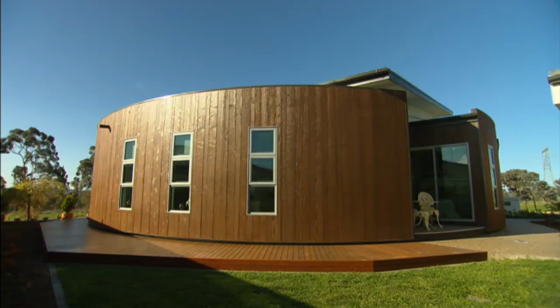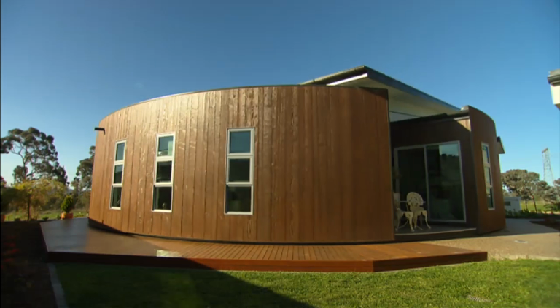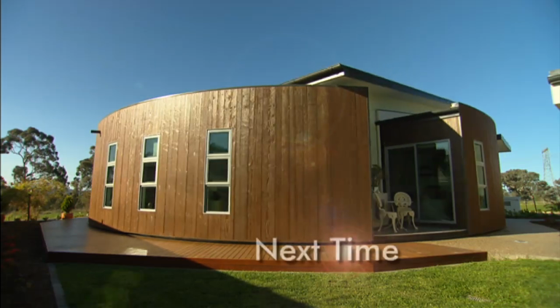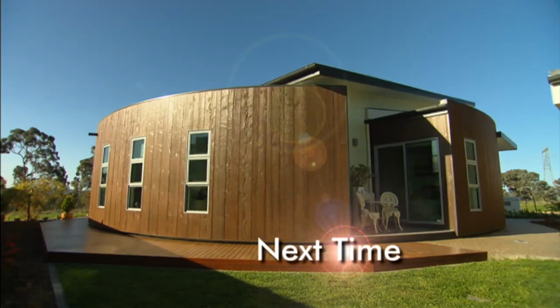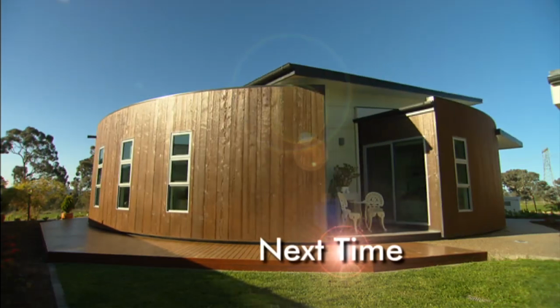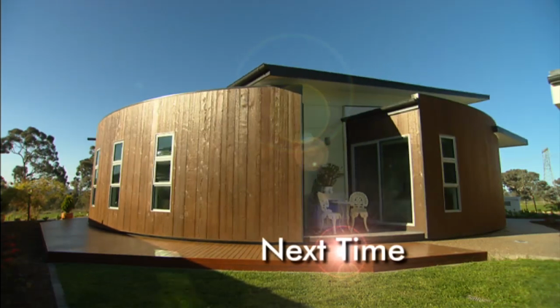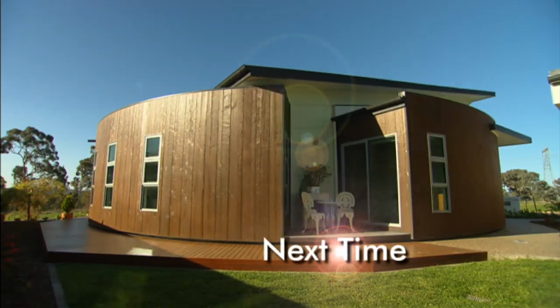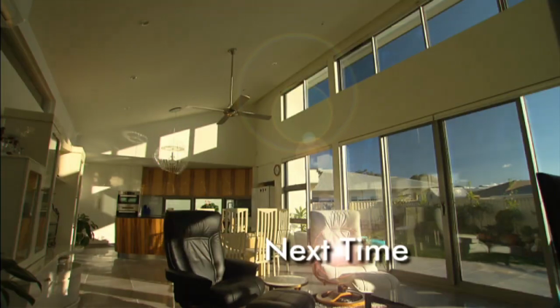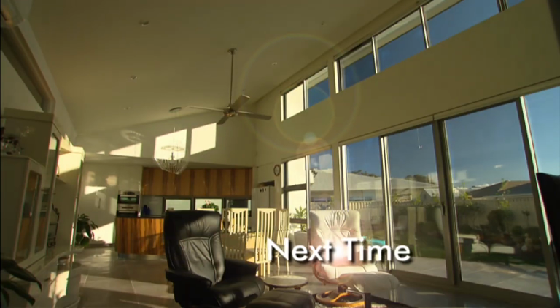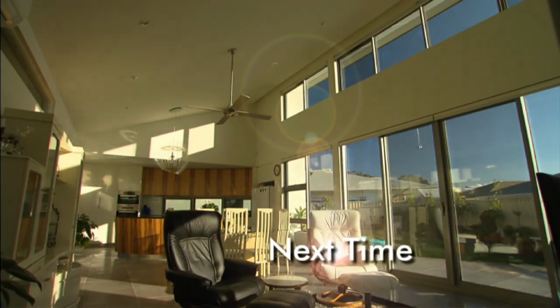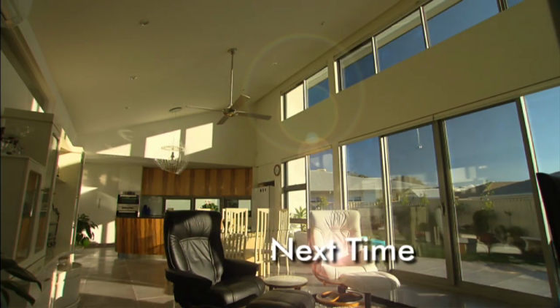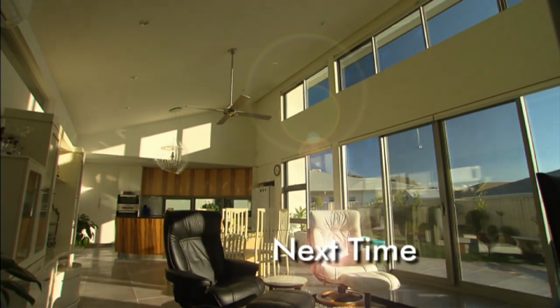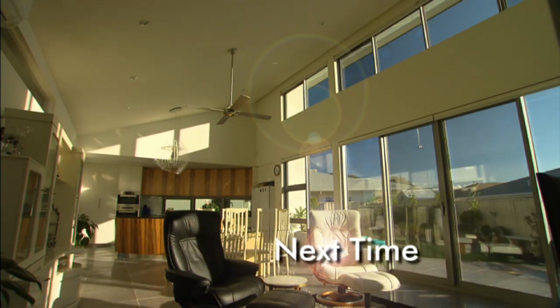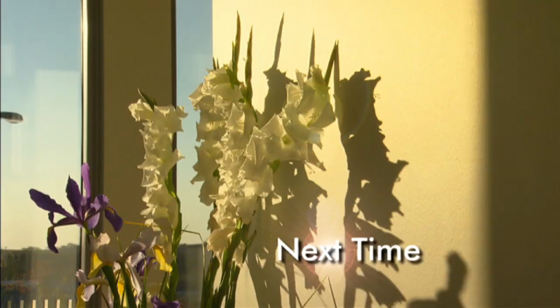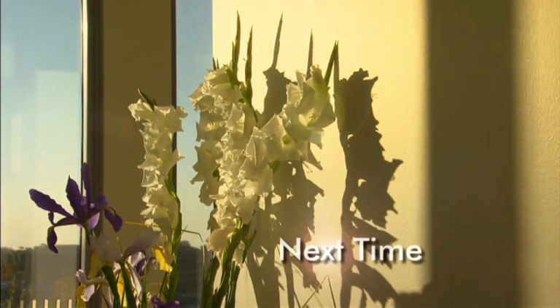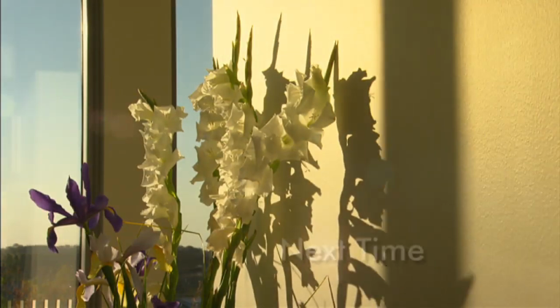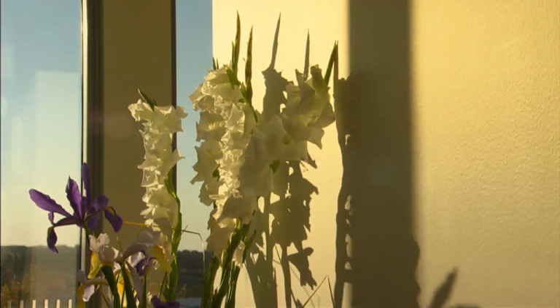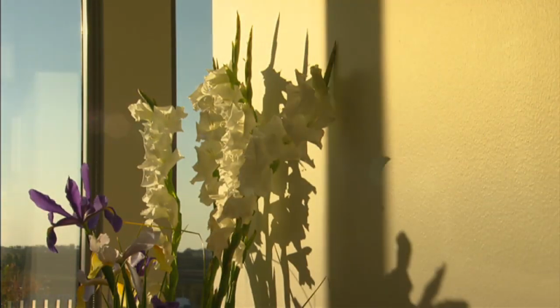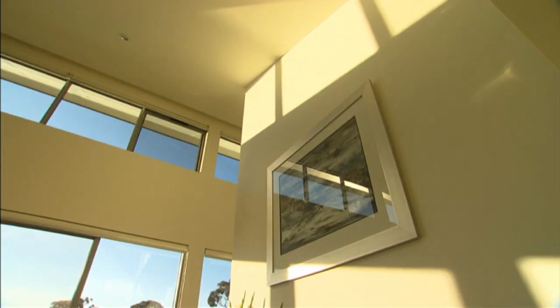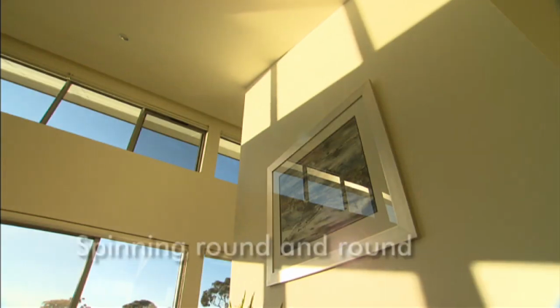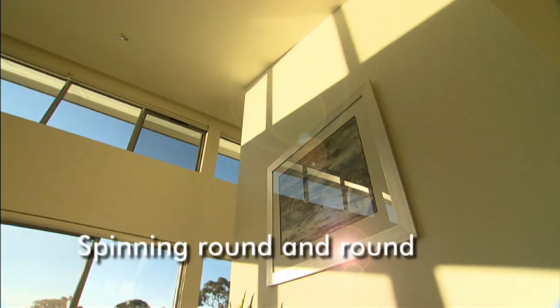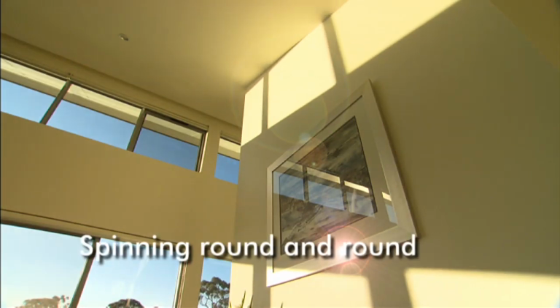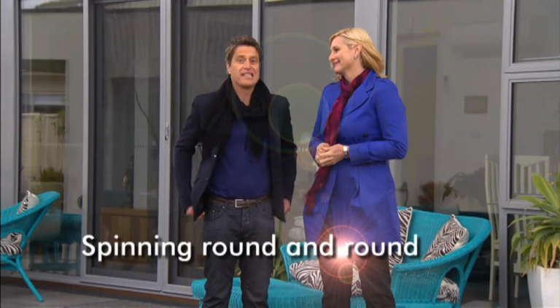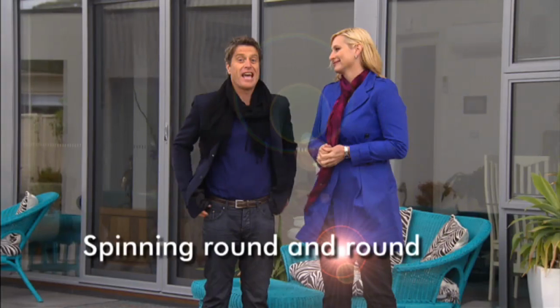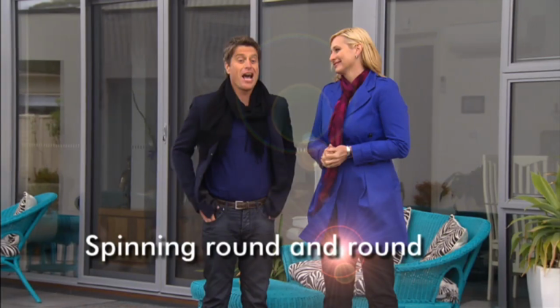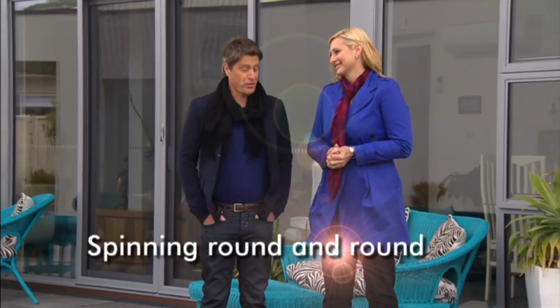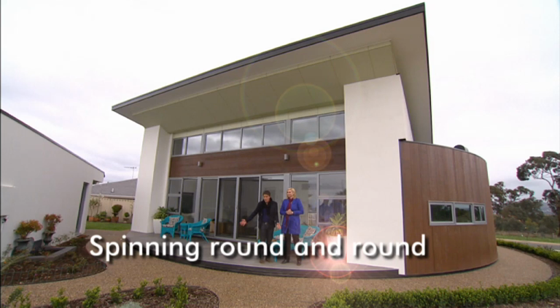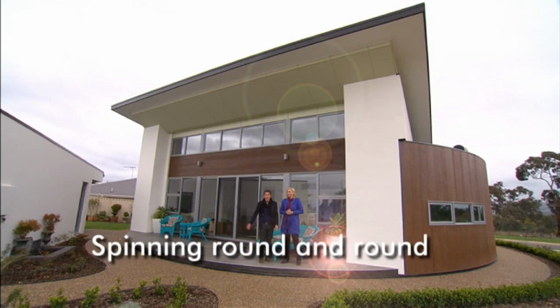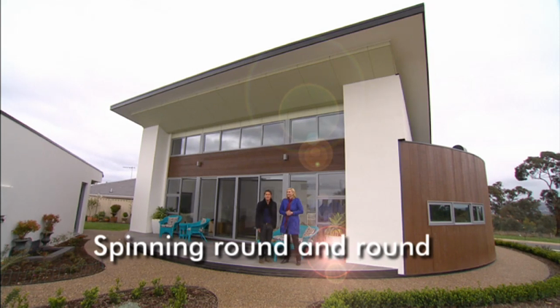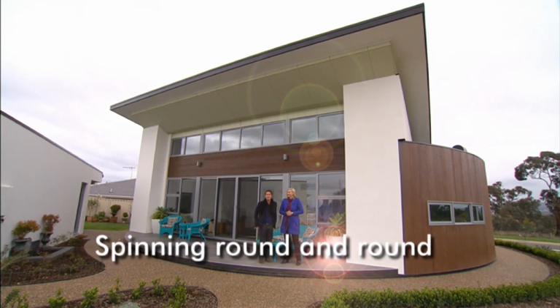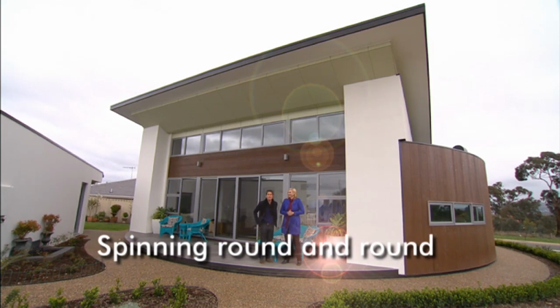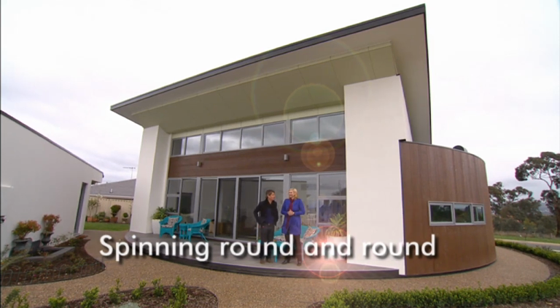Next time on Better Homes, the family home that'll really spin you out. It's a house on a lazy Susan.